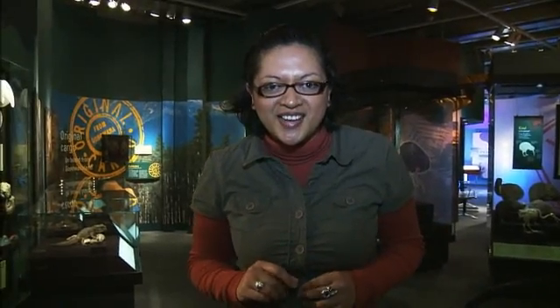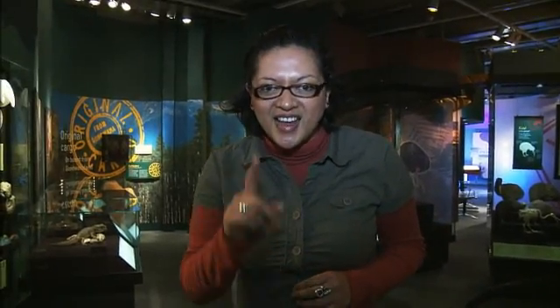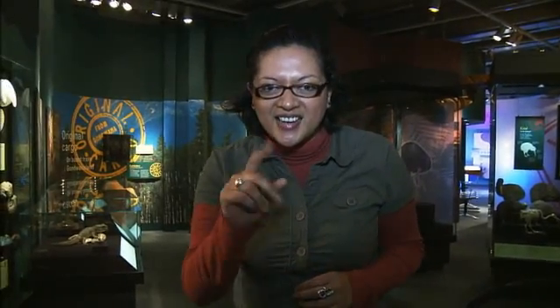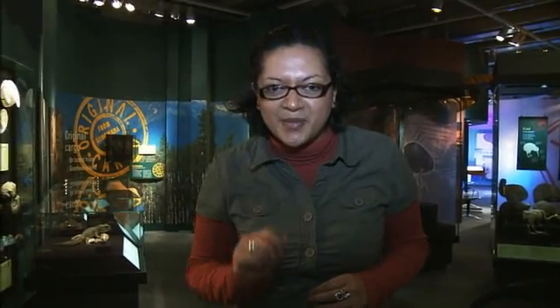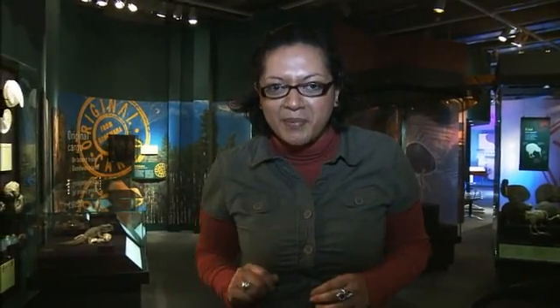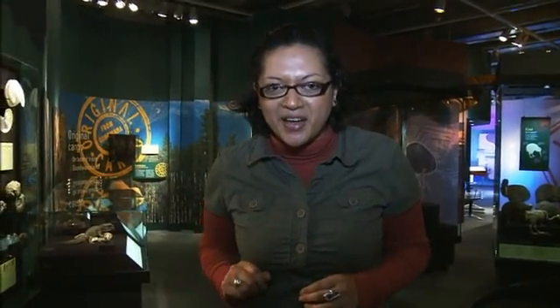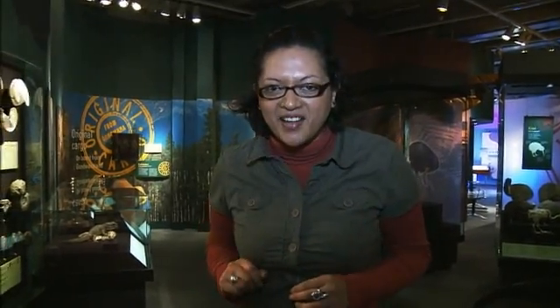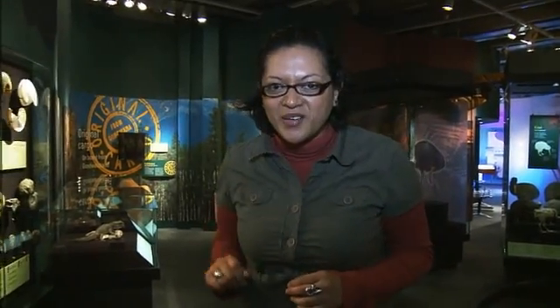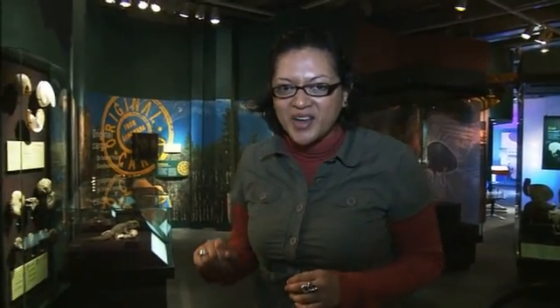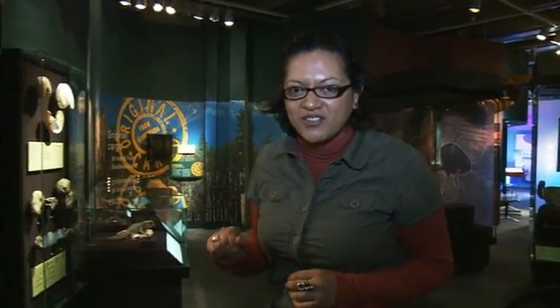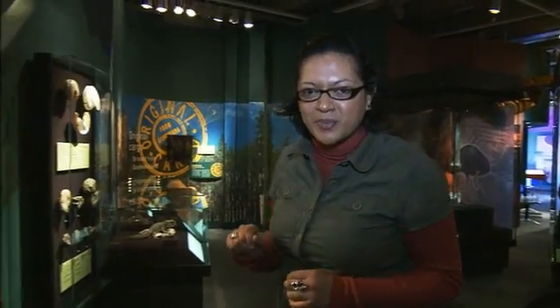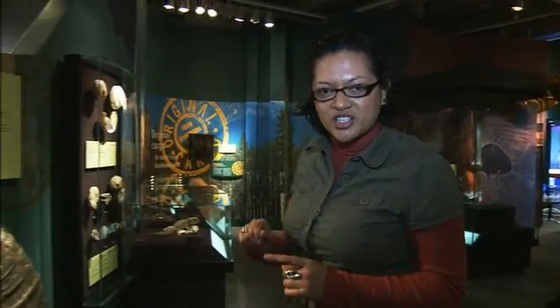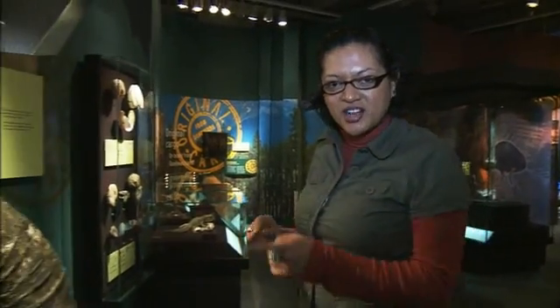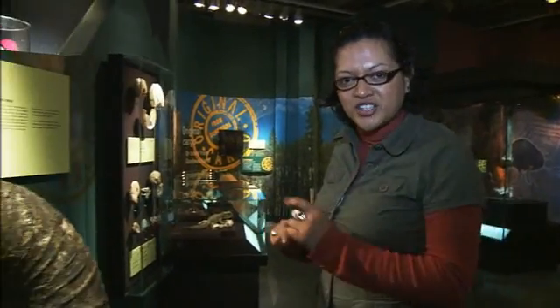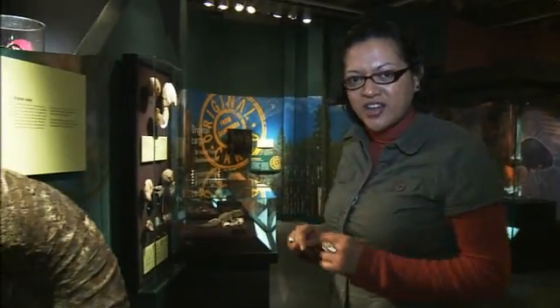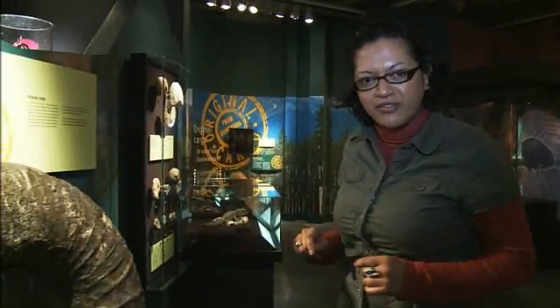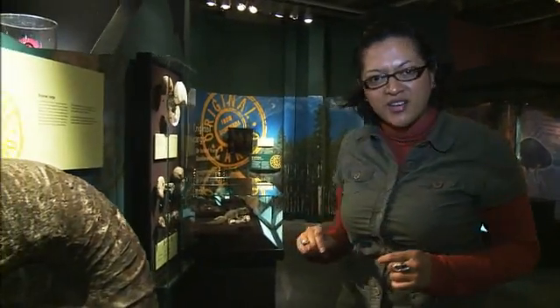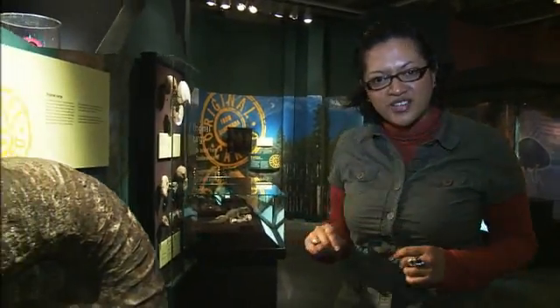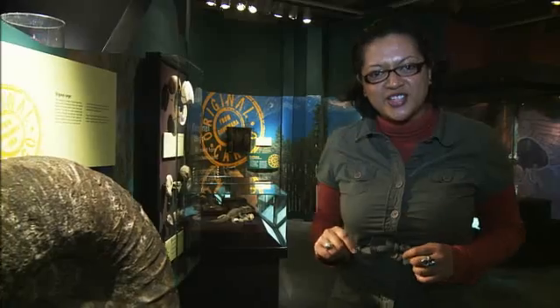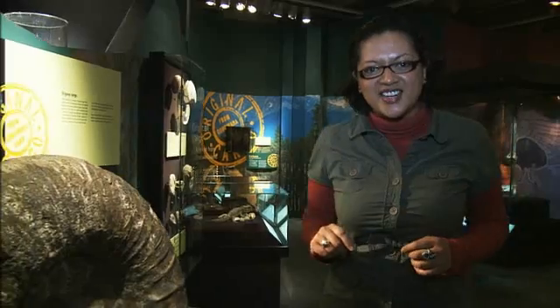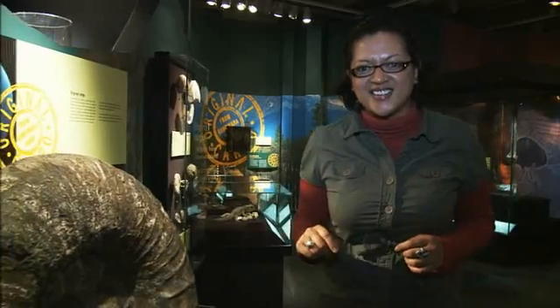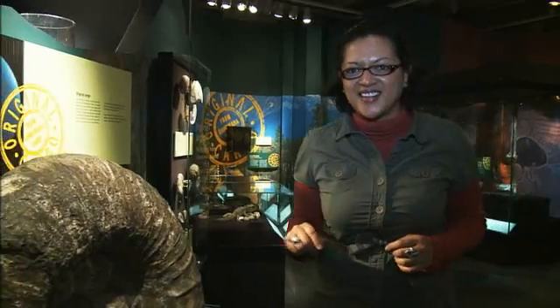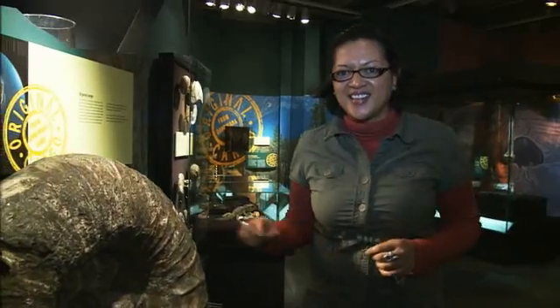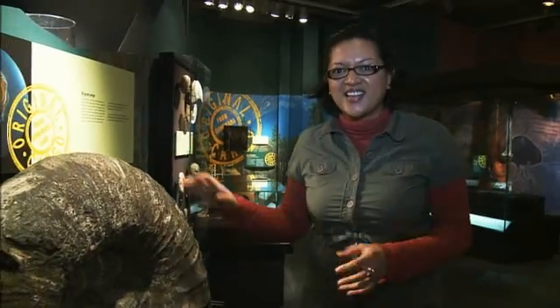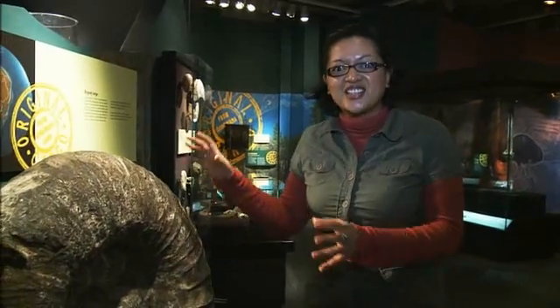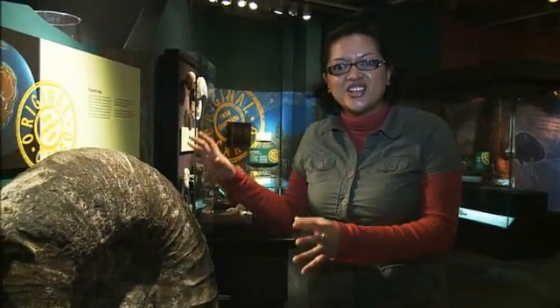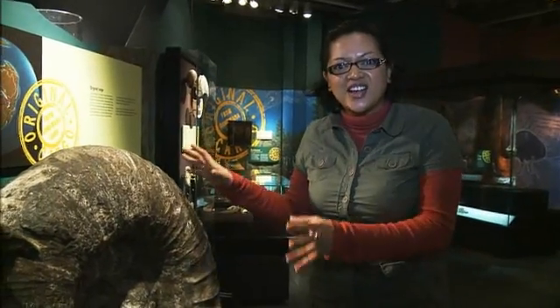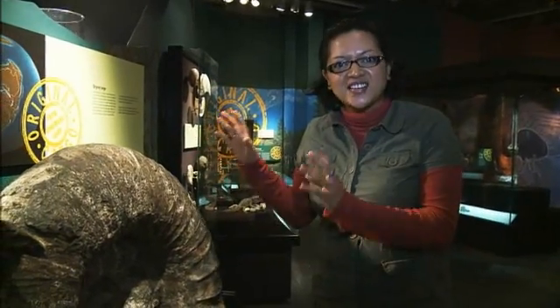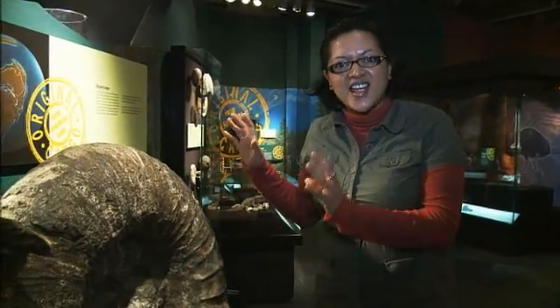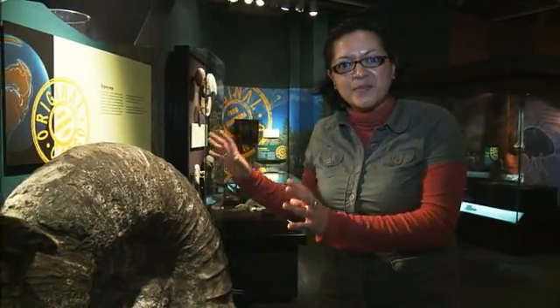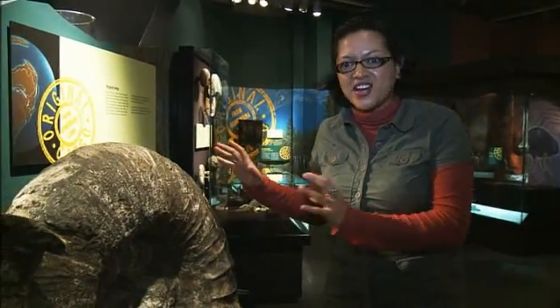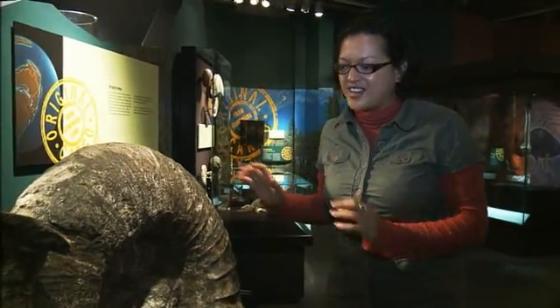And in Te Papa, we have the biggest shellfish ever found in New Zealand — a giant ammonite.